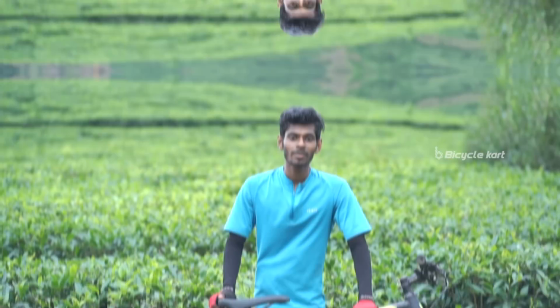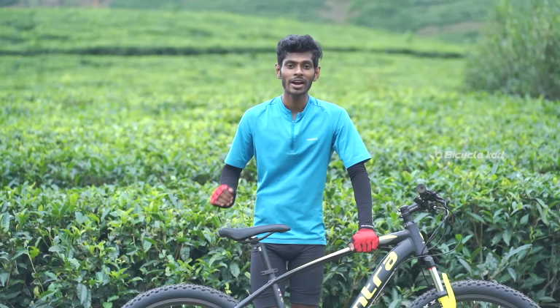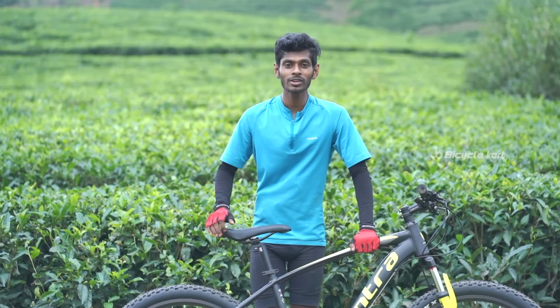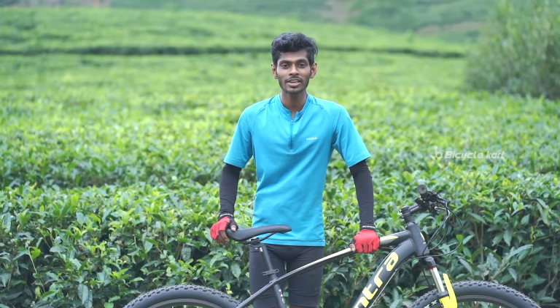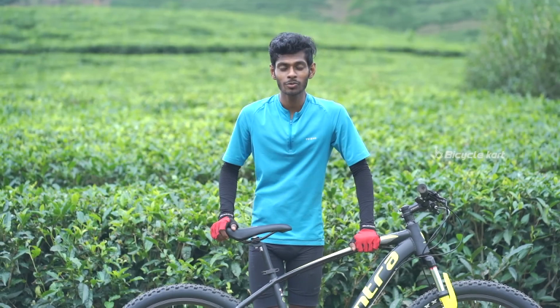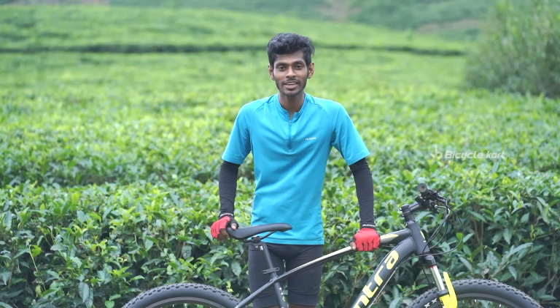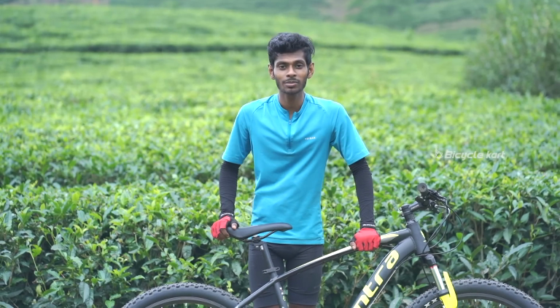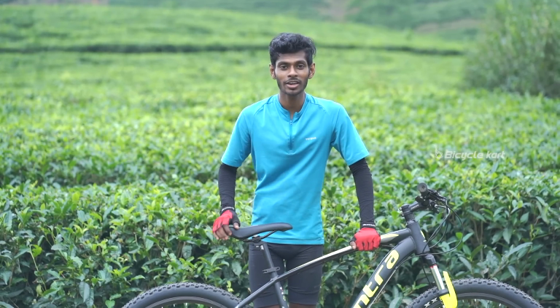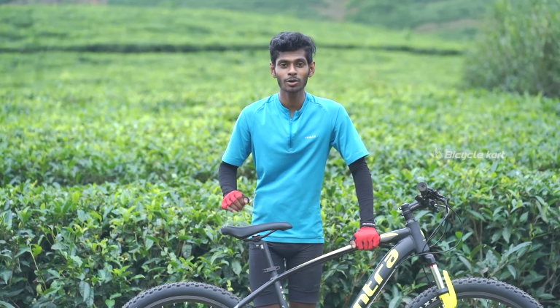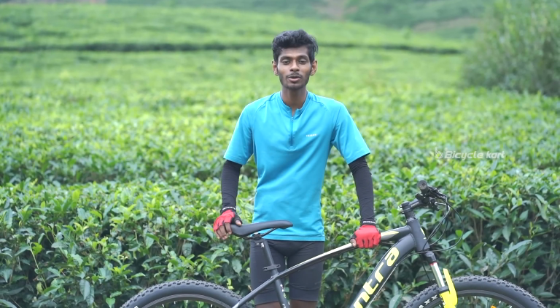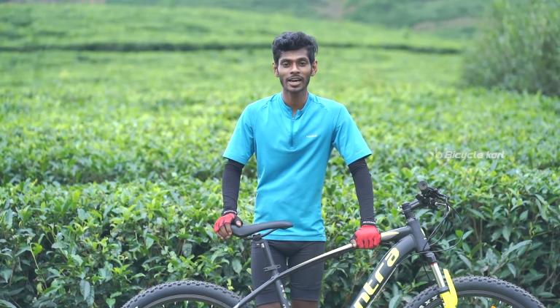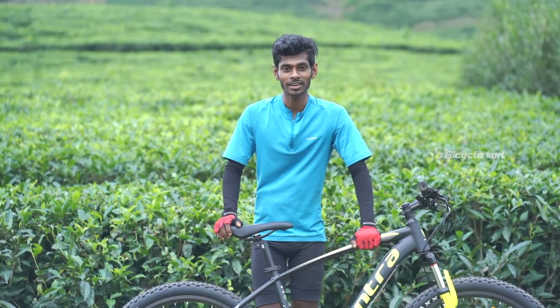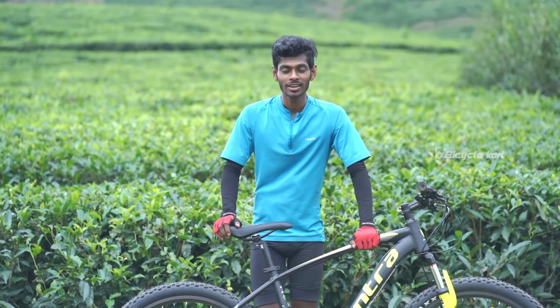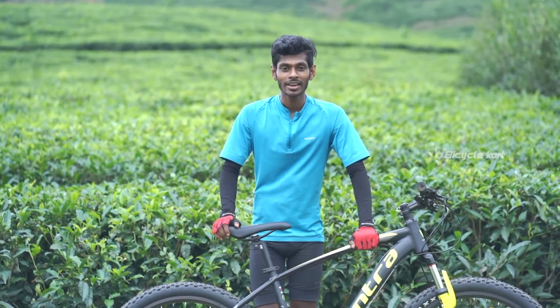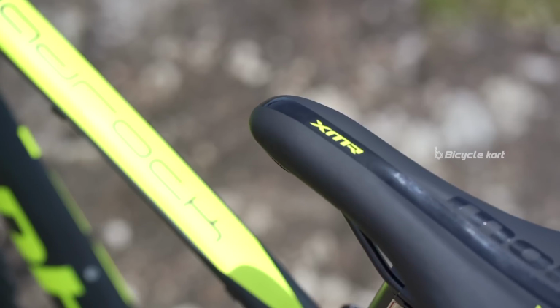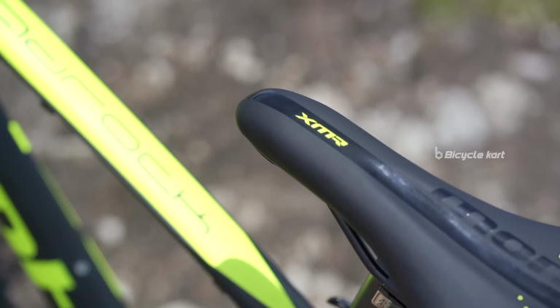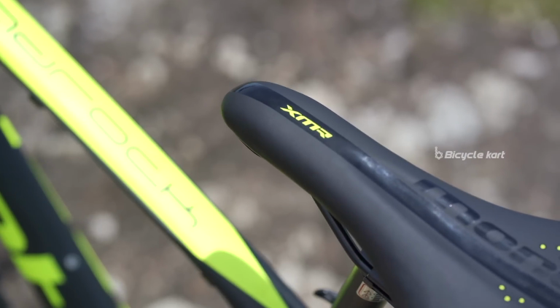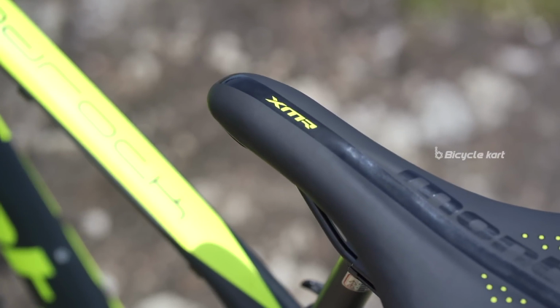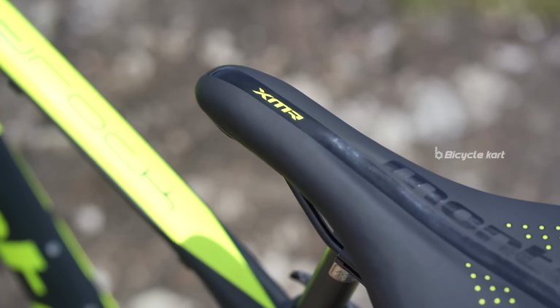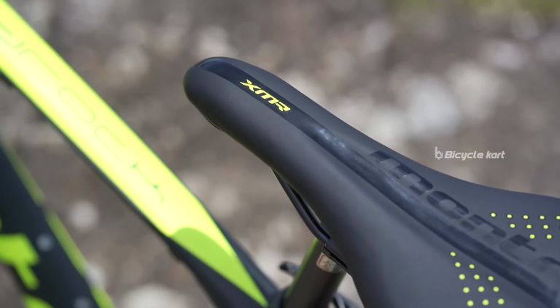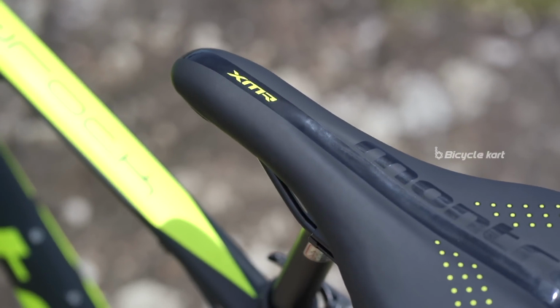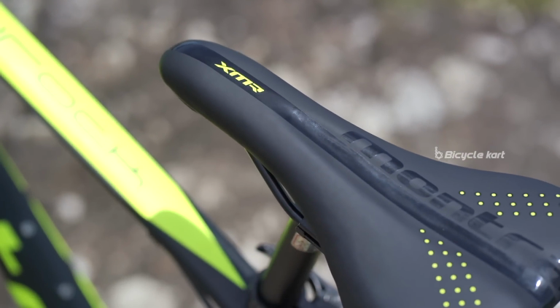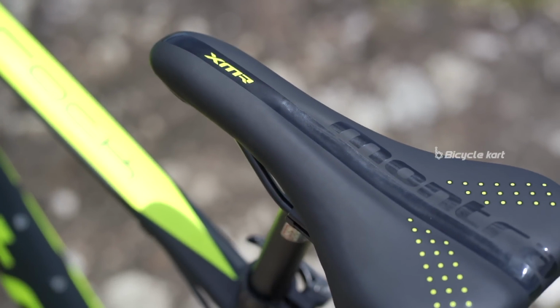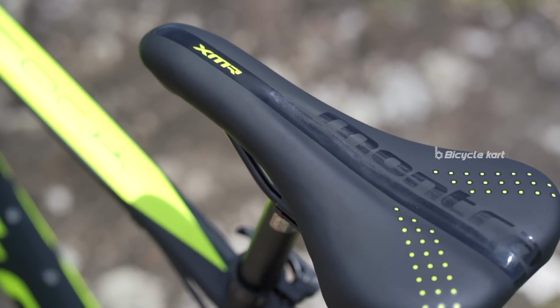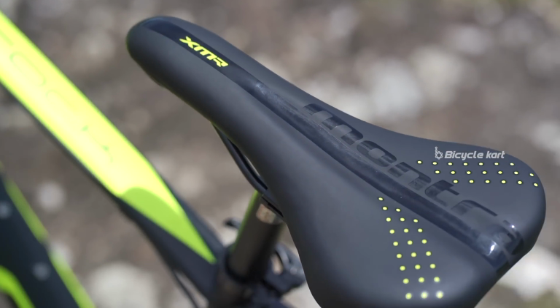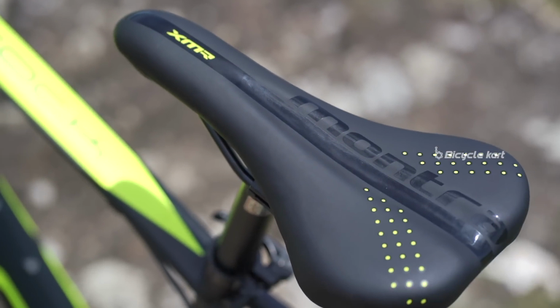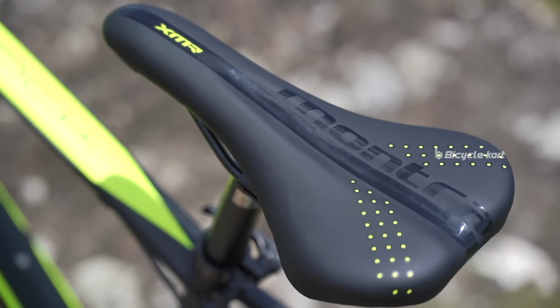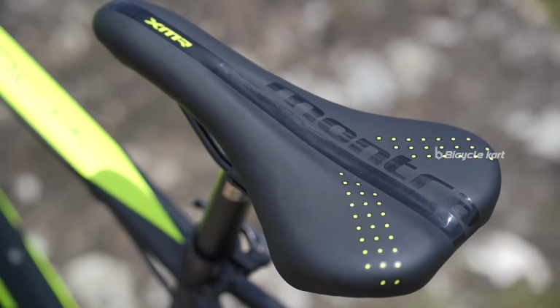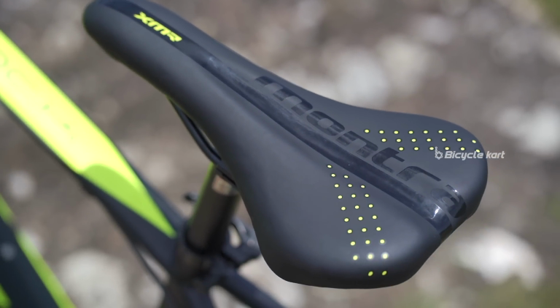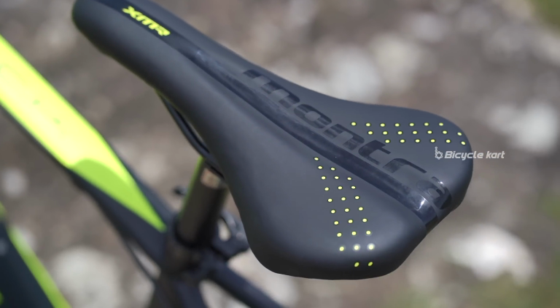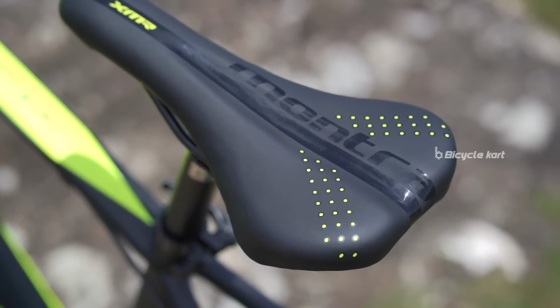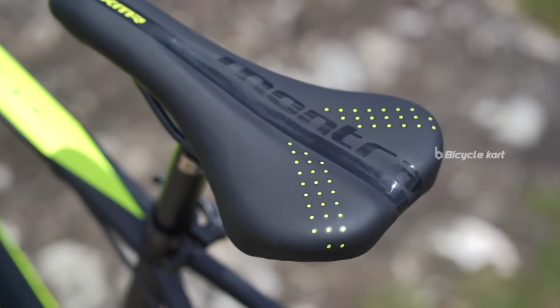Mad Rock is equipped with an XMR Ergo PU saddle. It has the perfect length and width to give the rider a comfortable ride on bumpy trails.